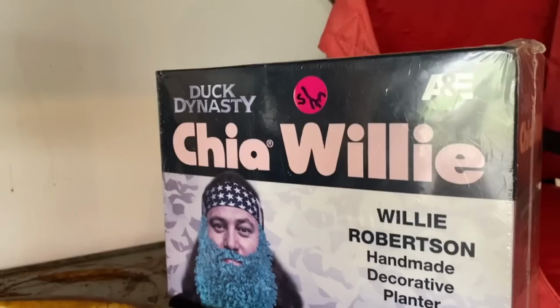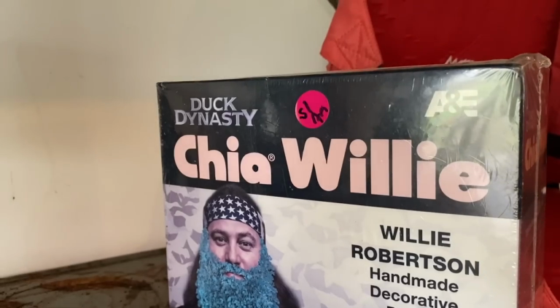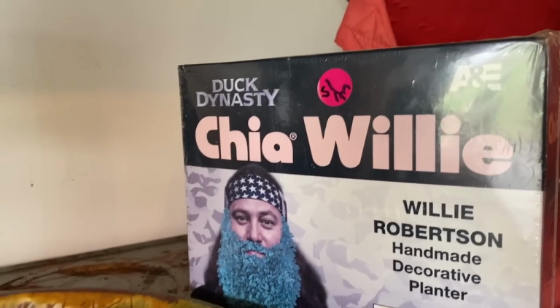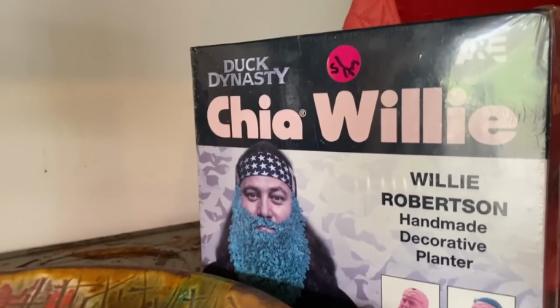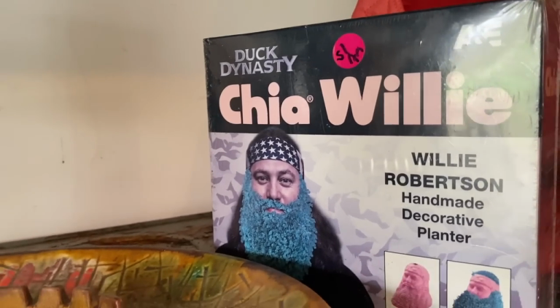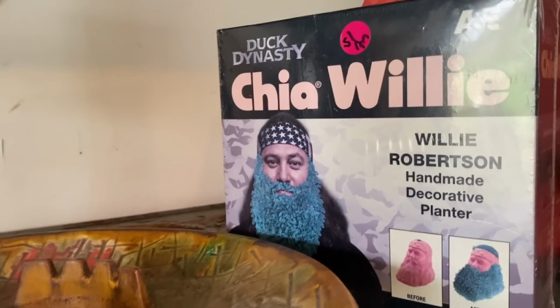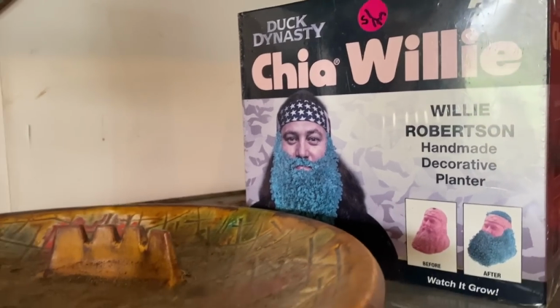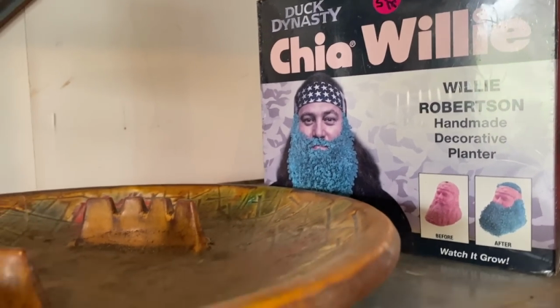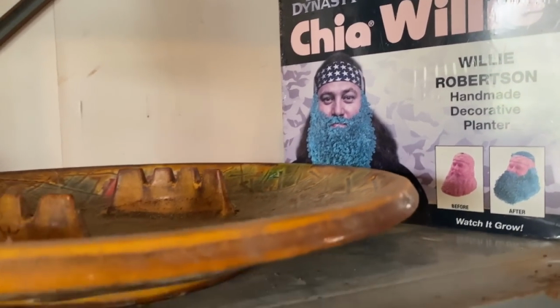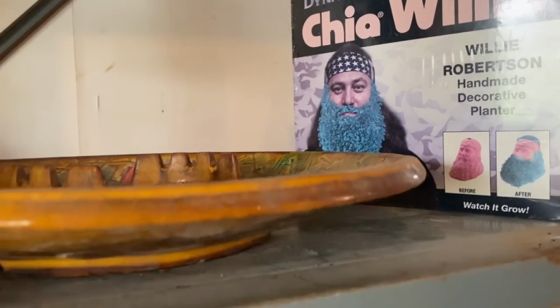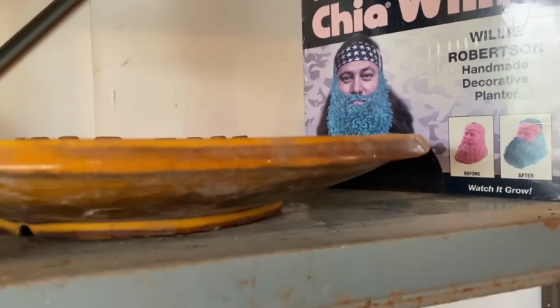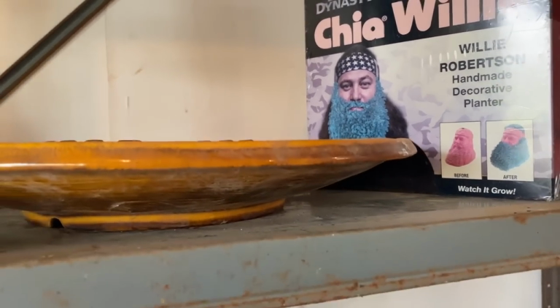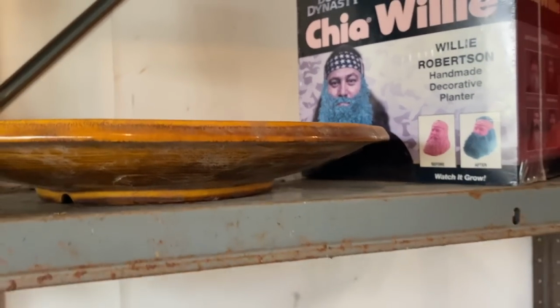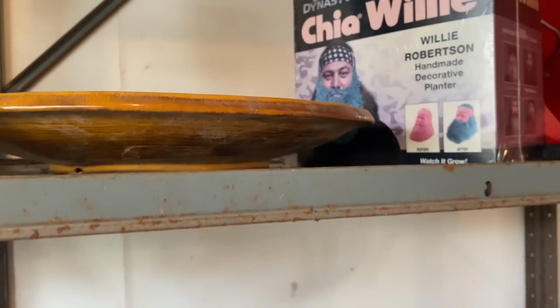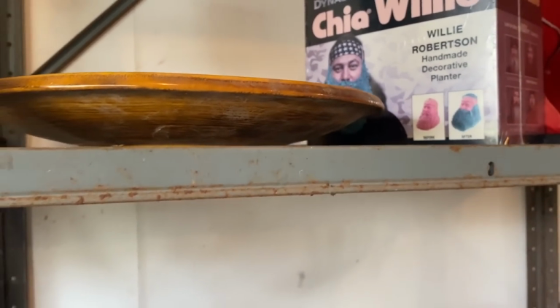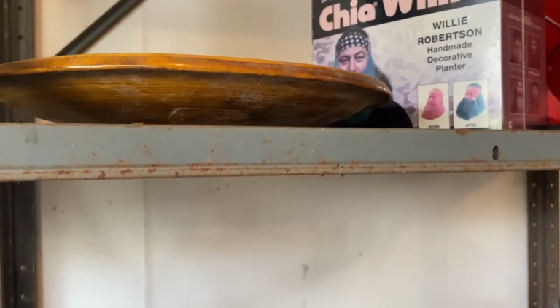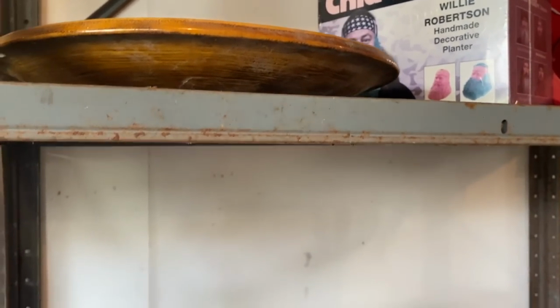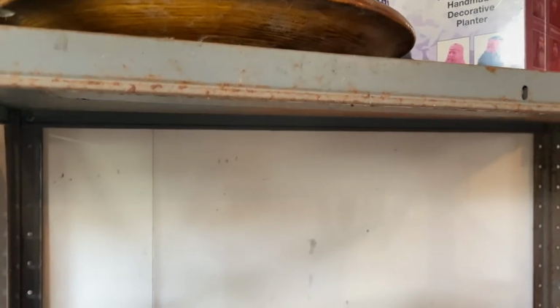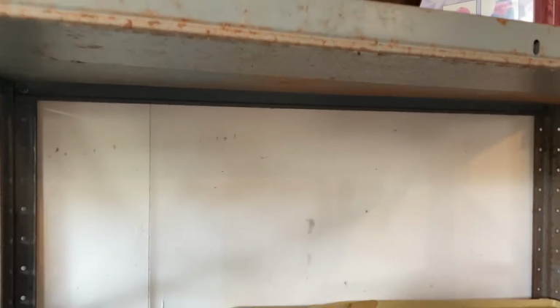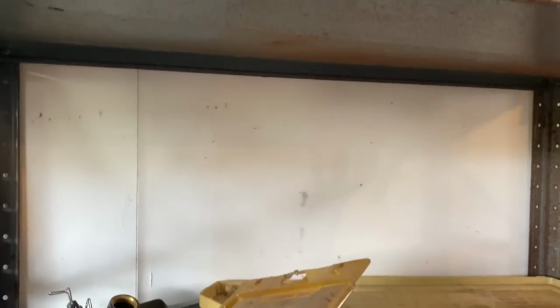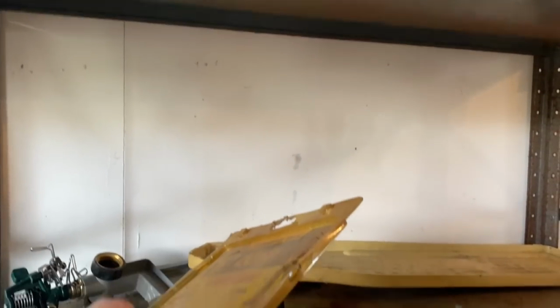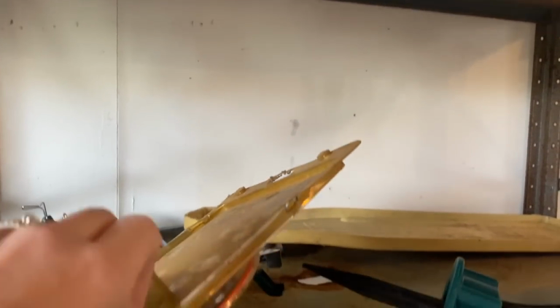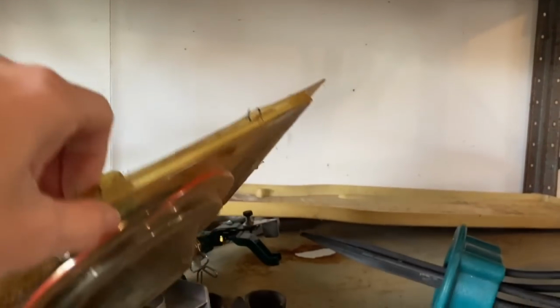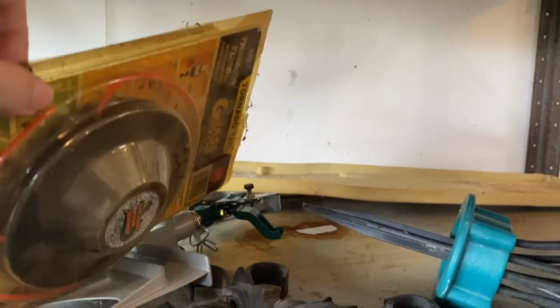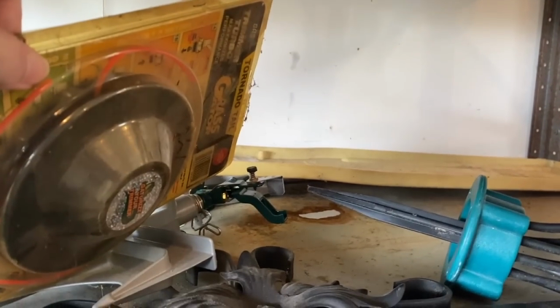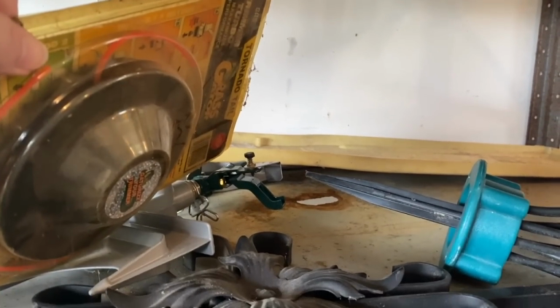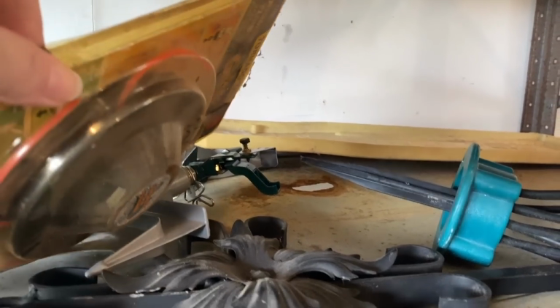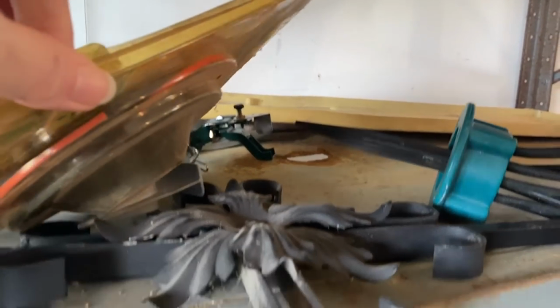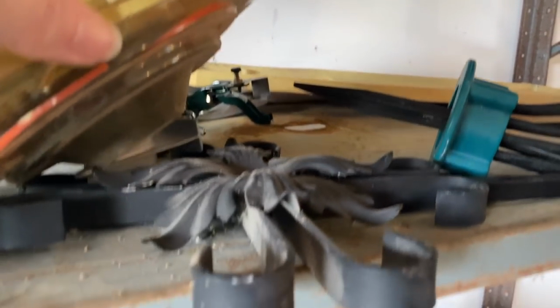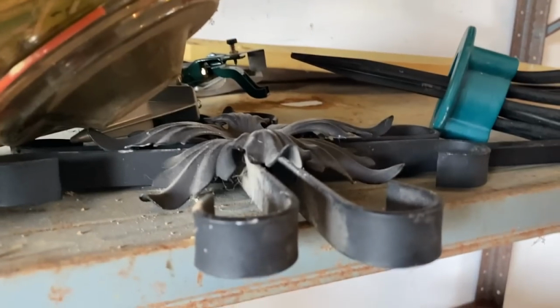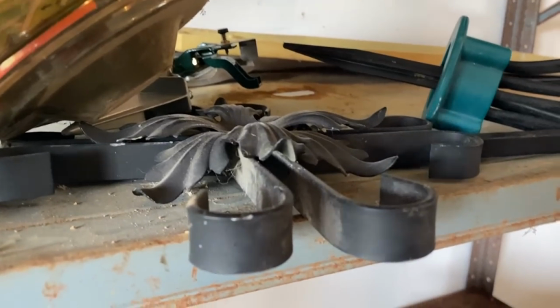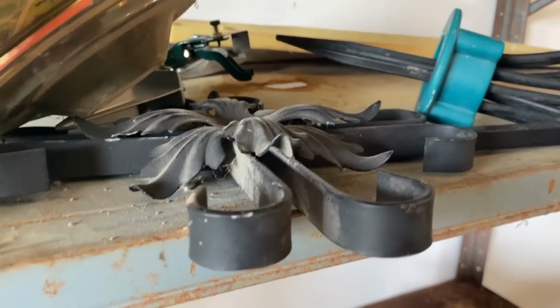Who doesn't want a Duck Dynasty Chia Pet? That's pretty amazing. You never know what you're going to find at an estate sale.